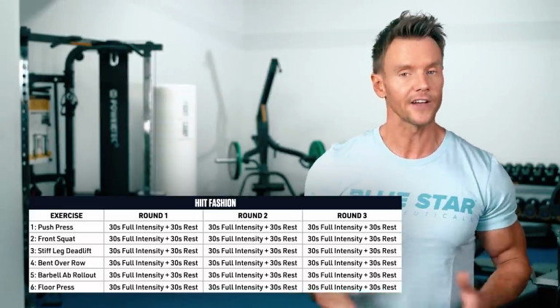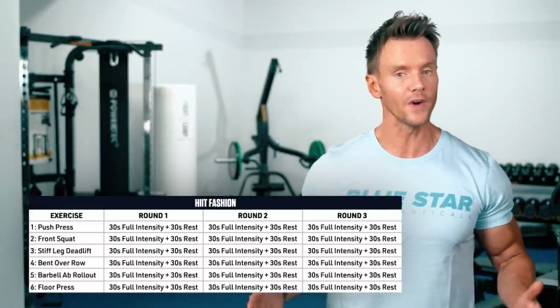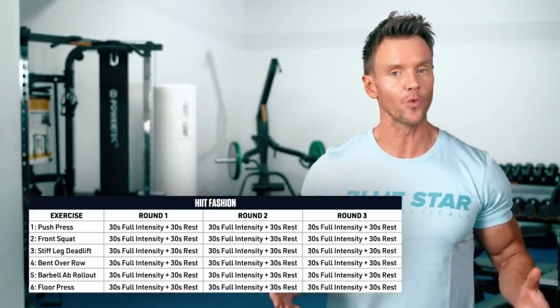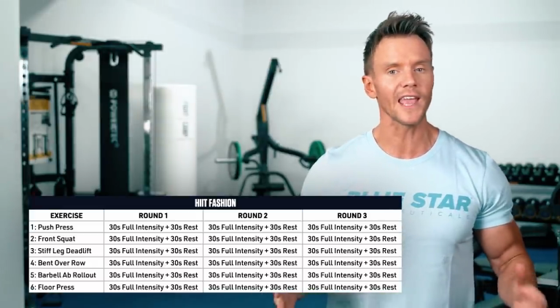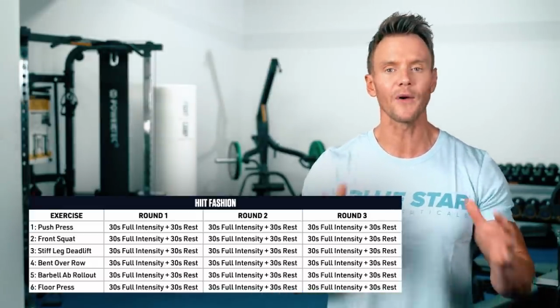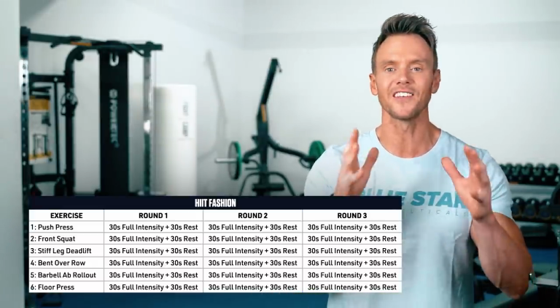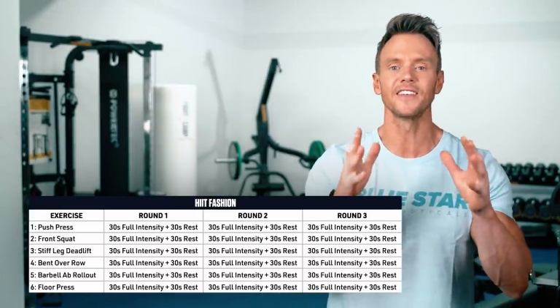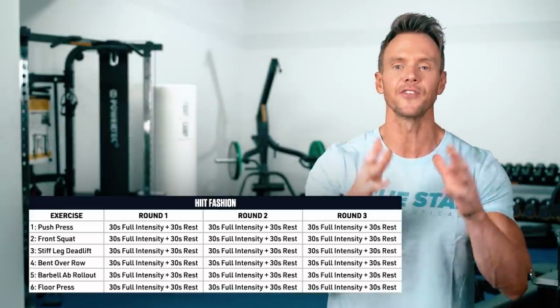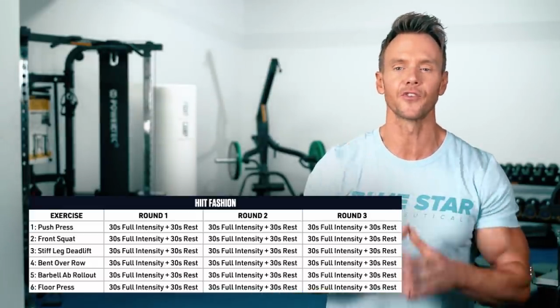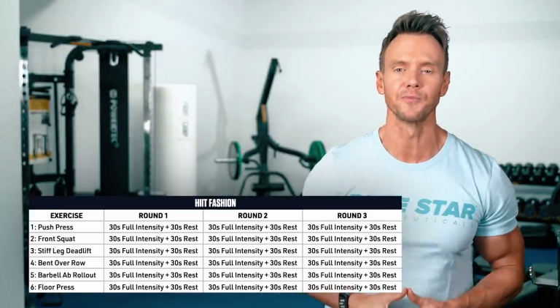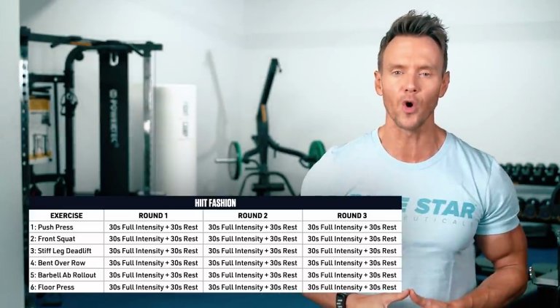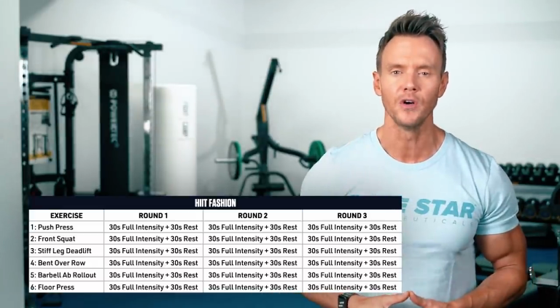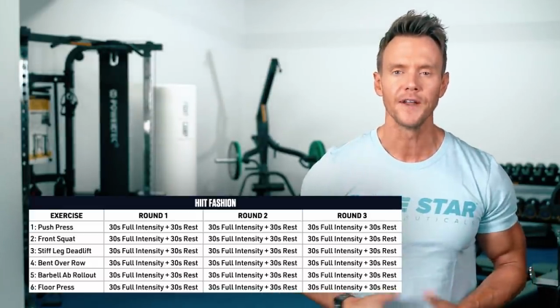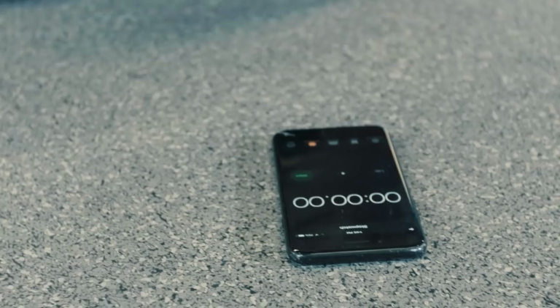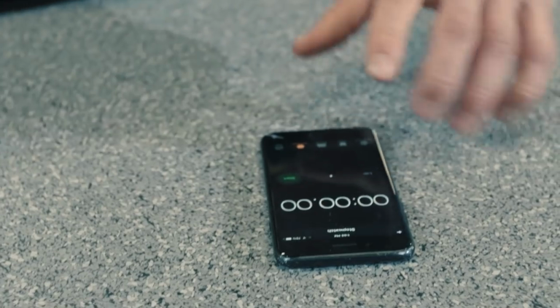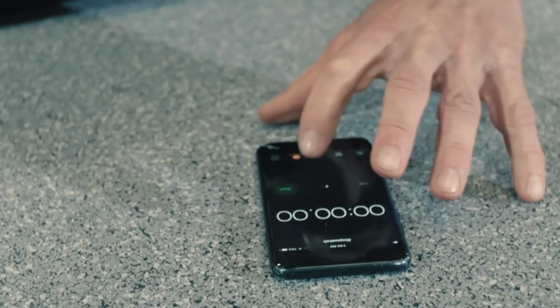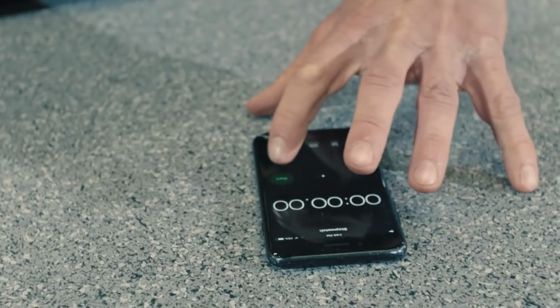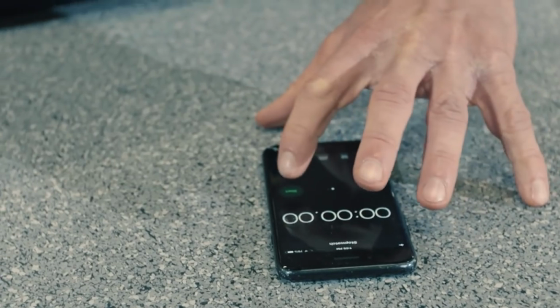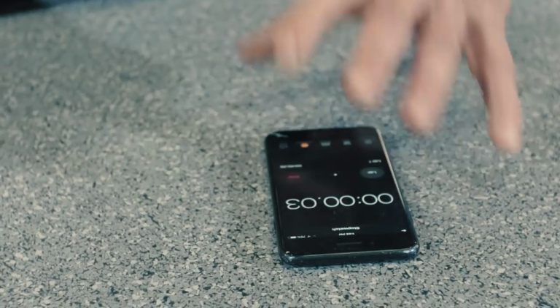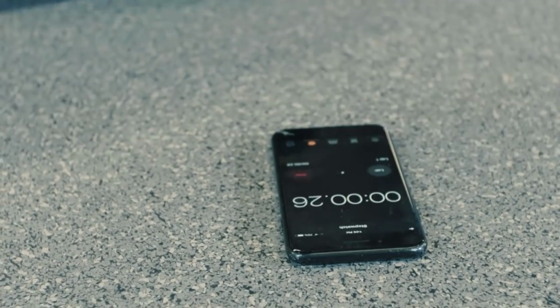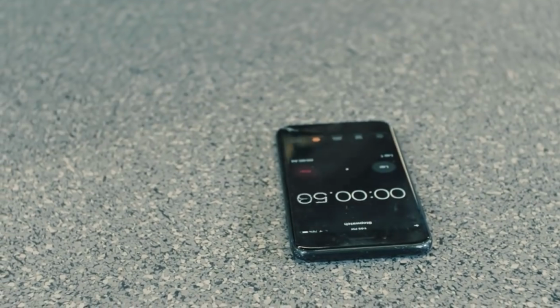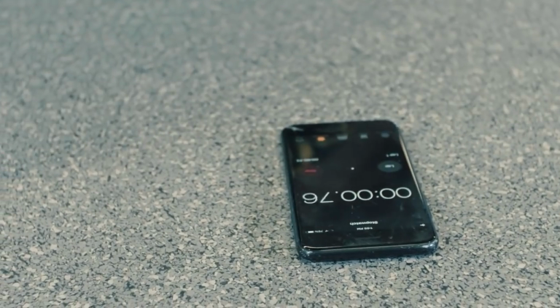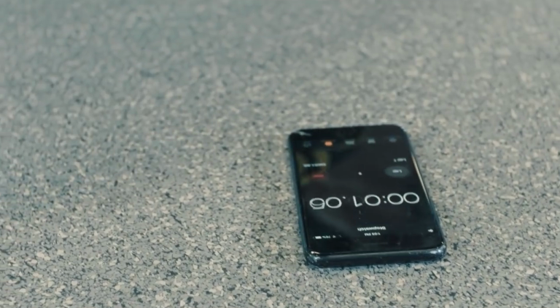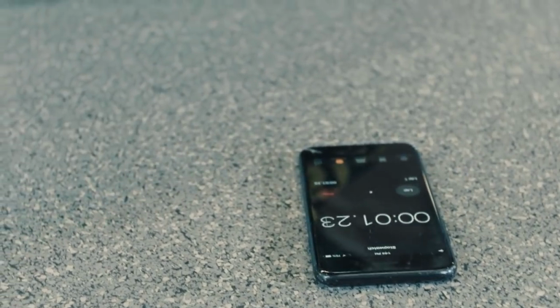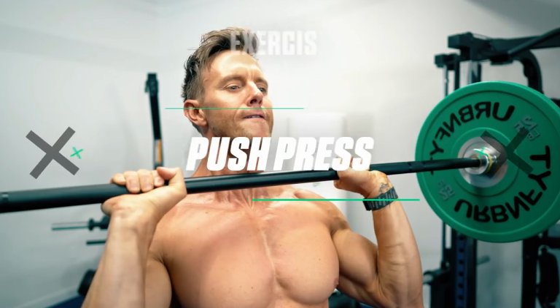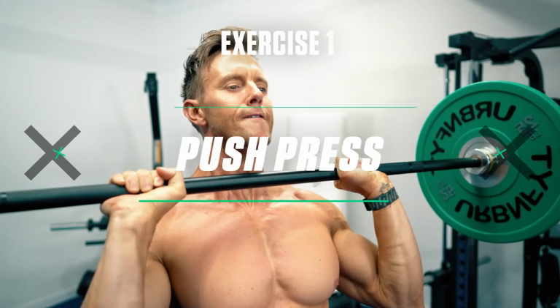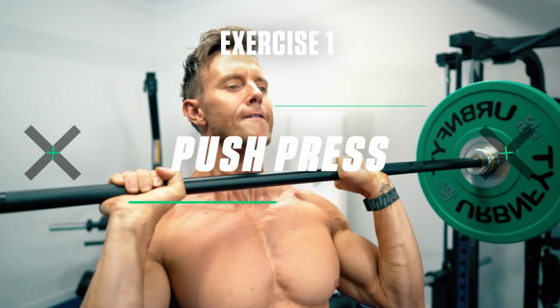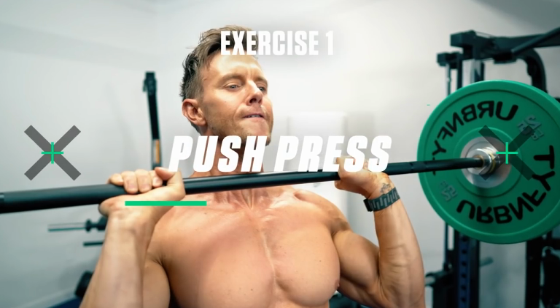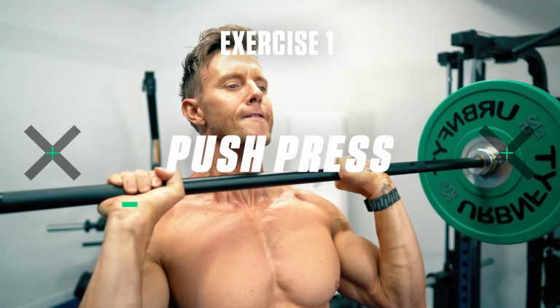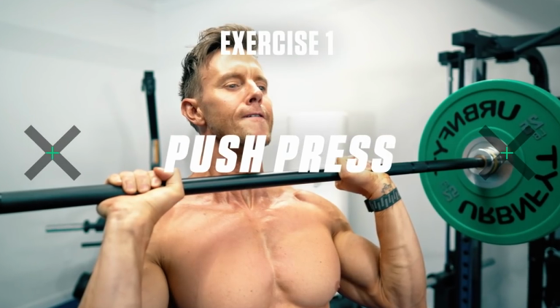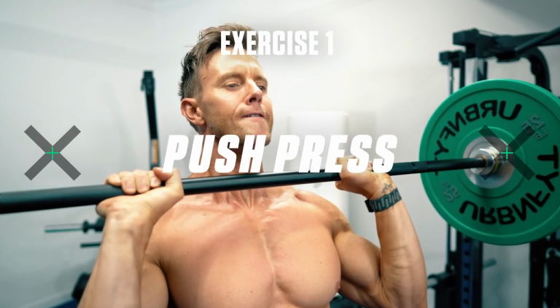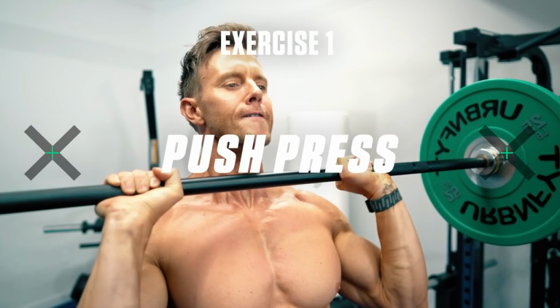As always, the workout is listed in the description below. Now let's hit the timer and get this started. Exercise 1: Push Press.